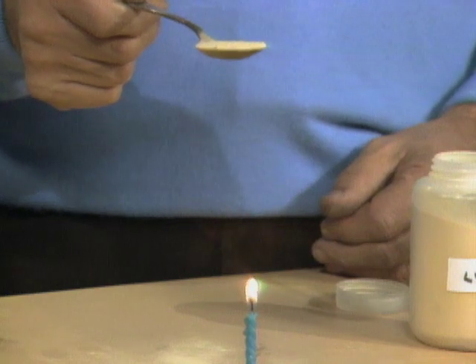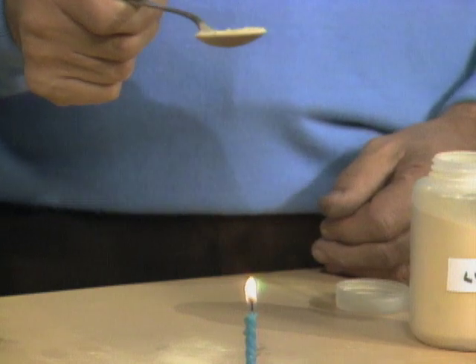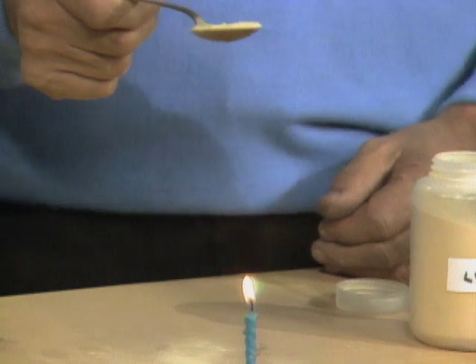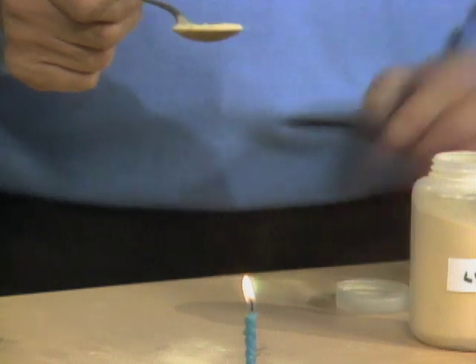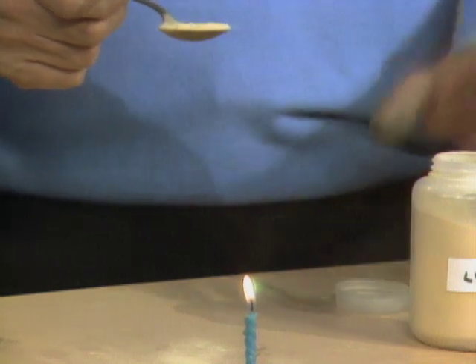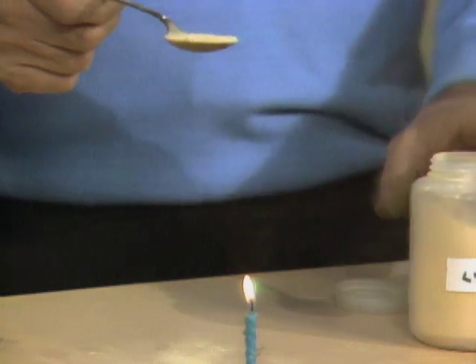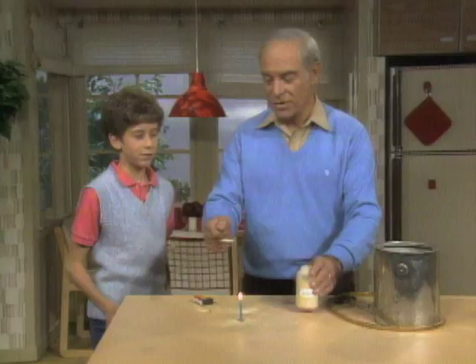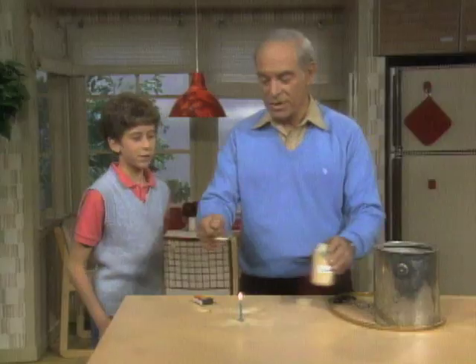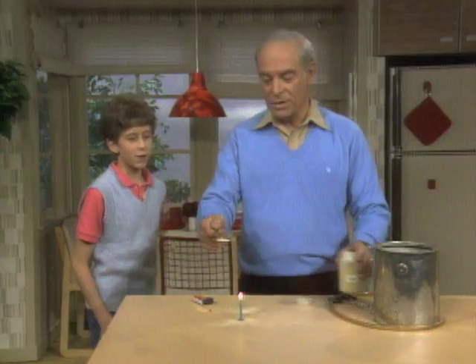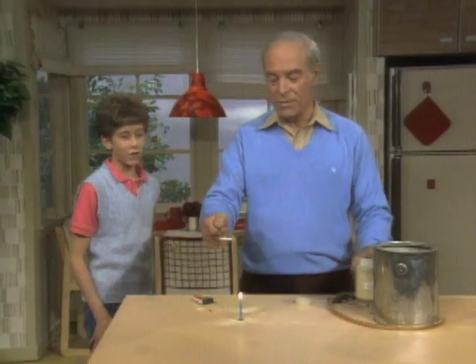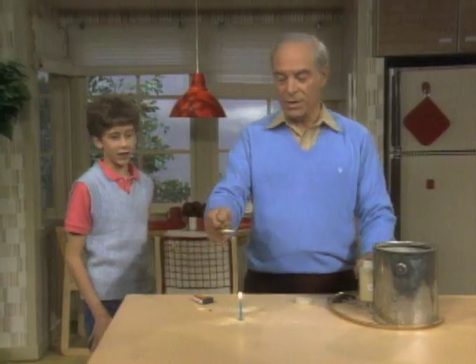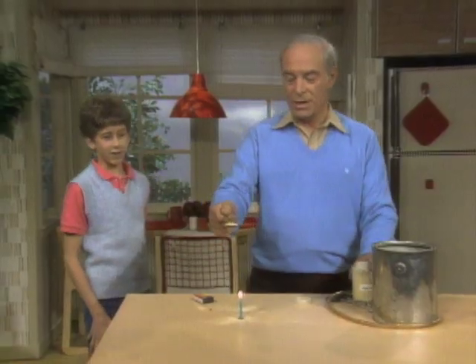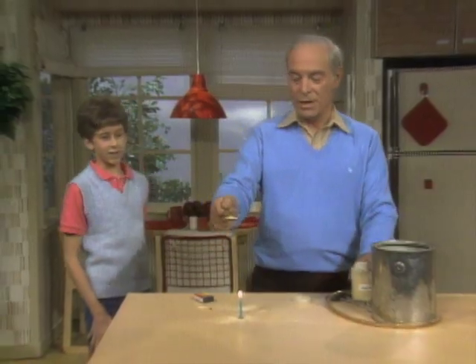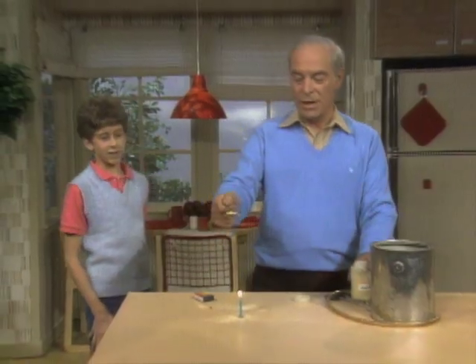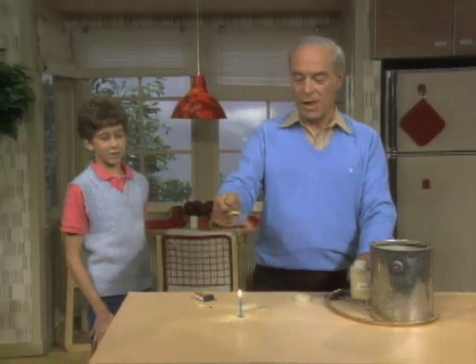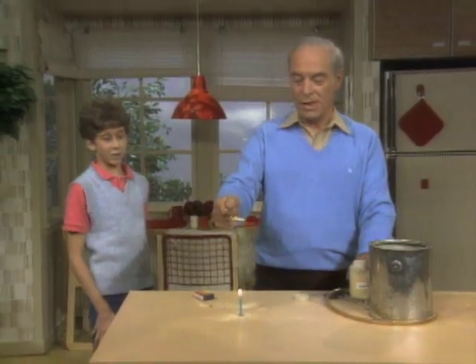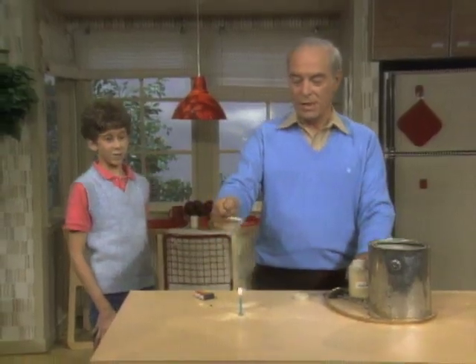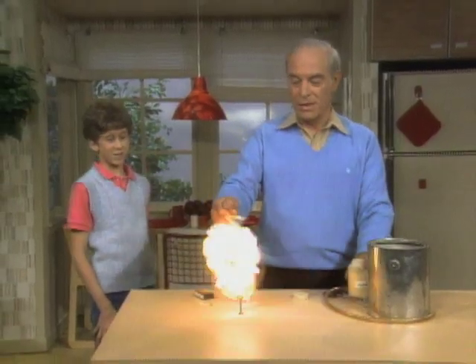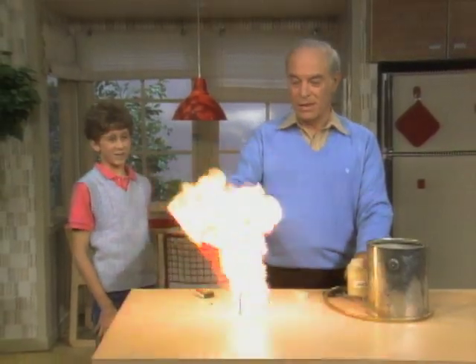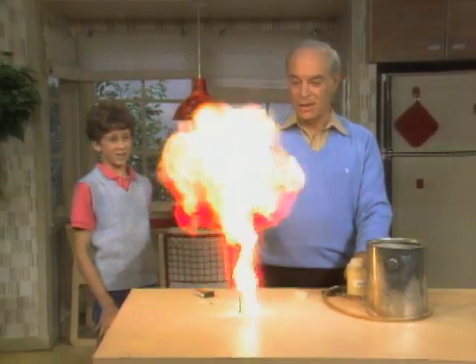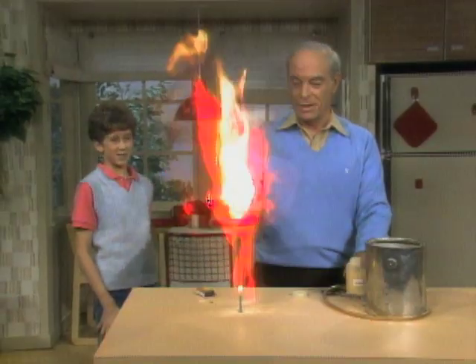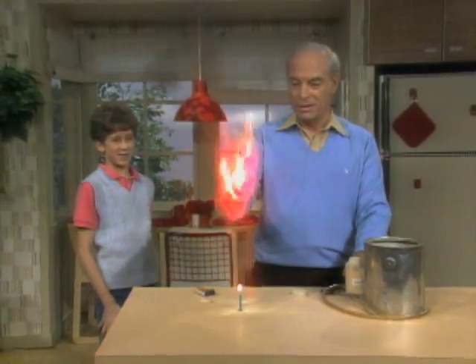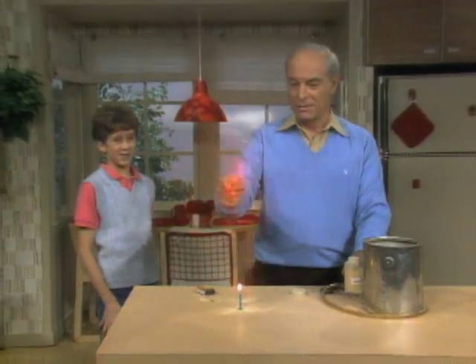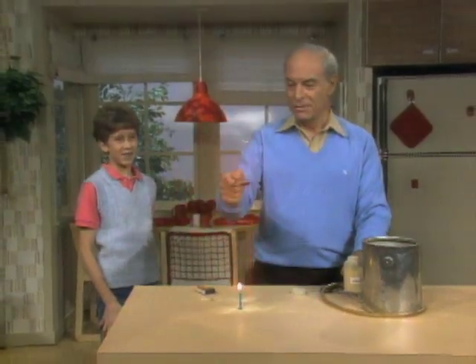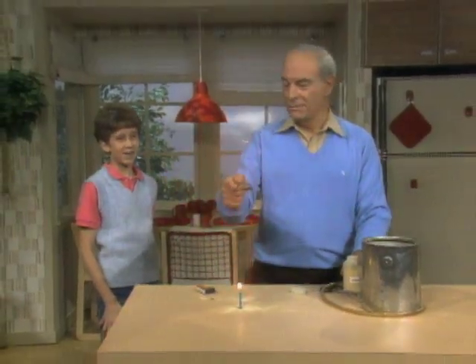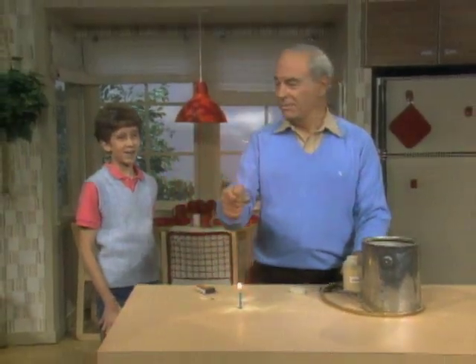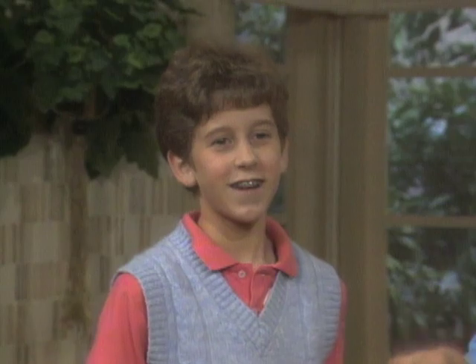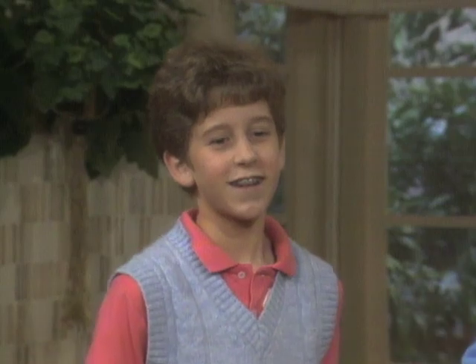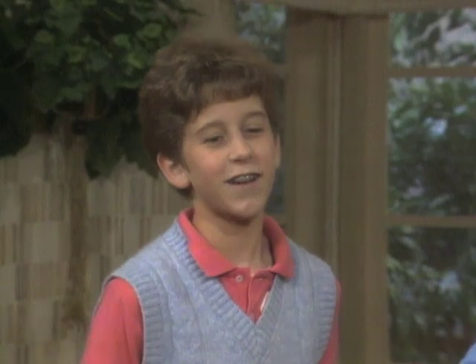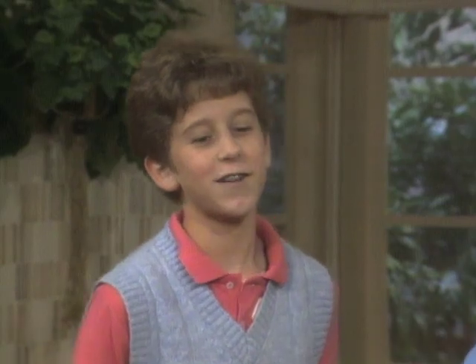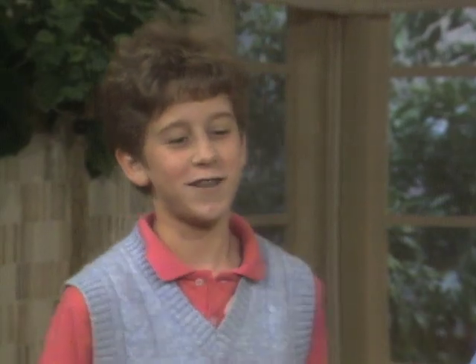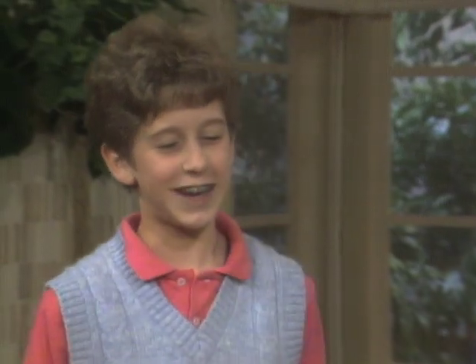When I sprinkle it over the flame, you get a bigger flame because there's more oxygen. Stand back — I'll give you a really good one. Oh, neat!